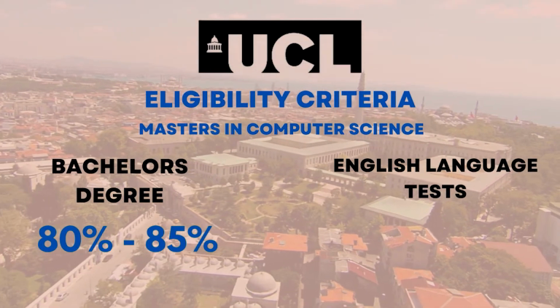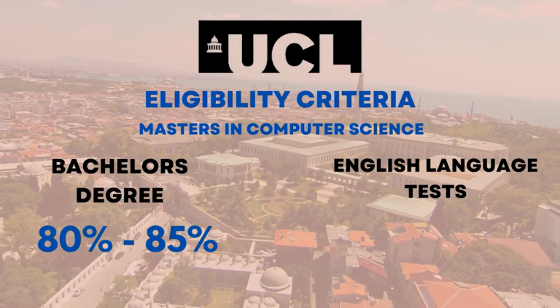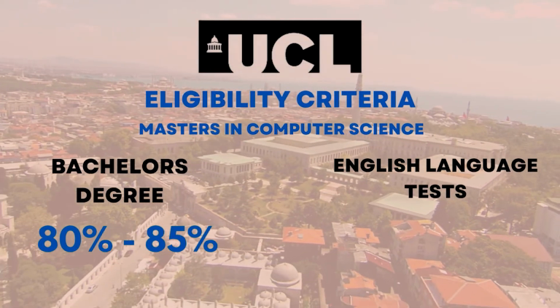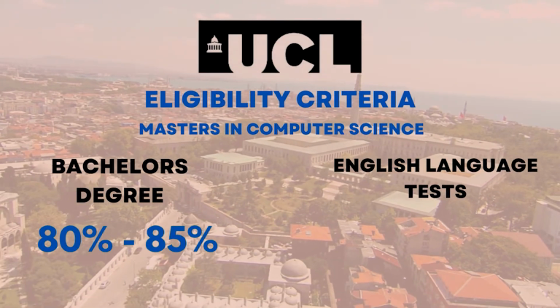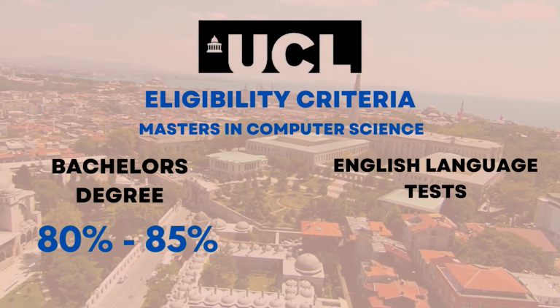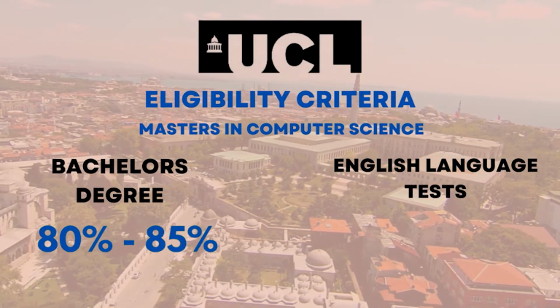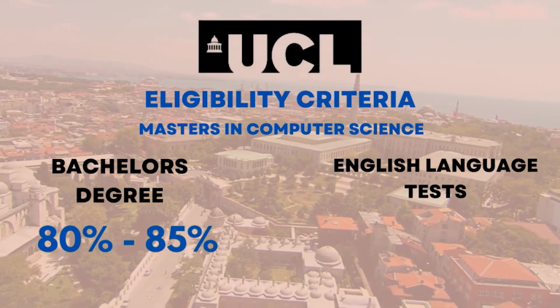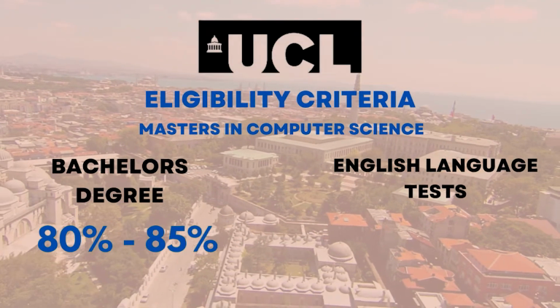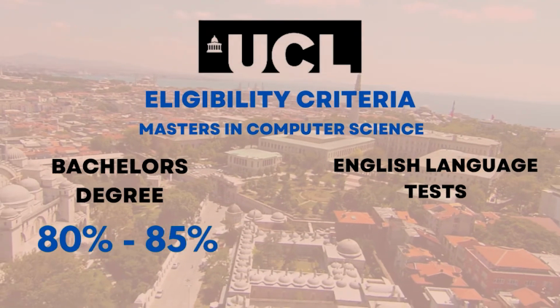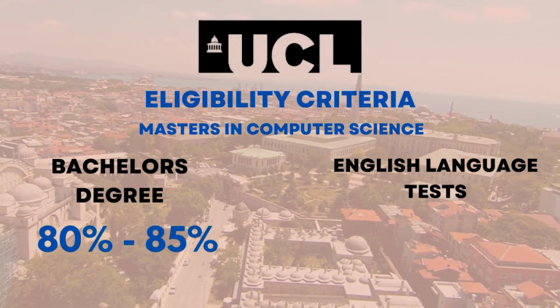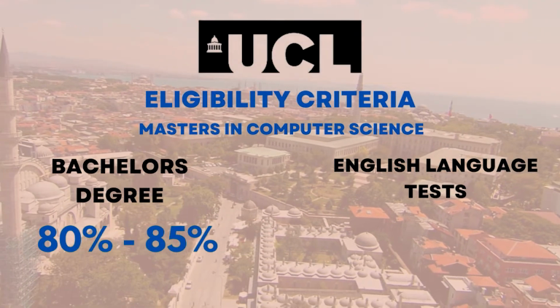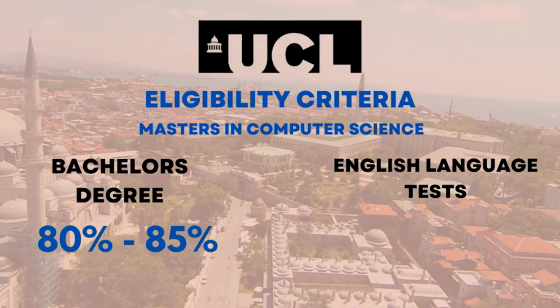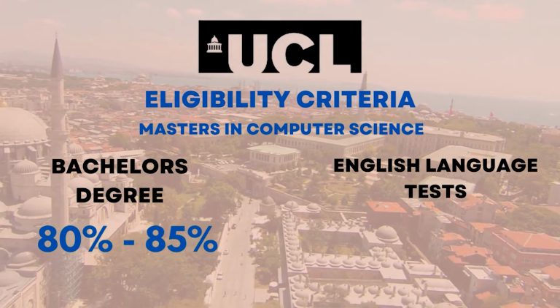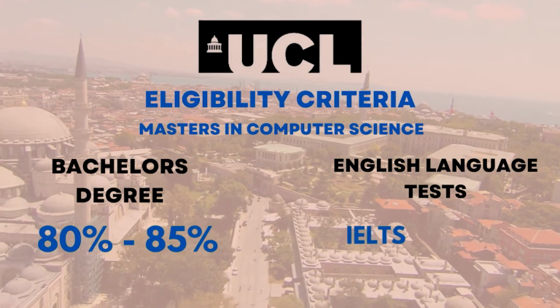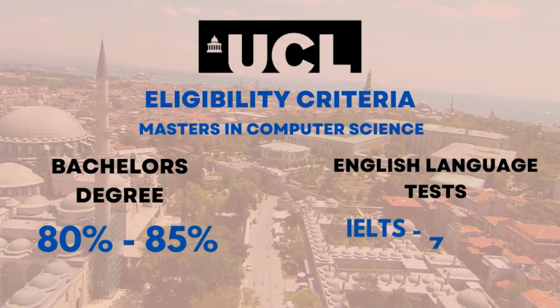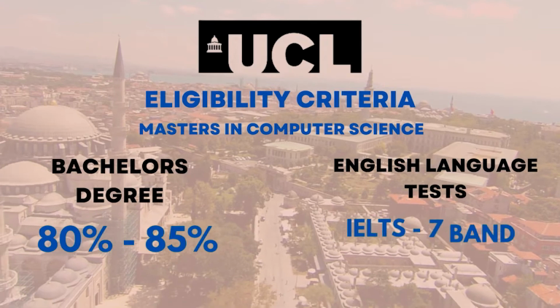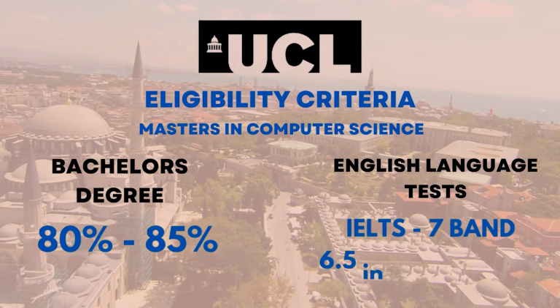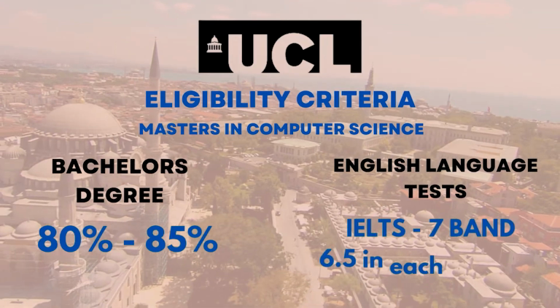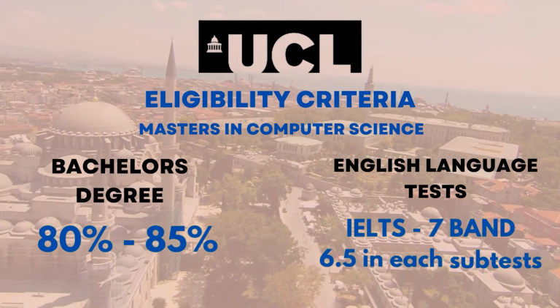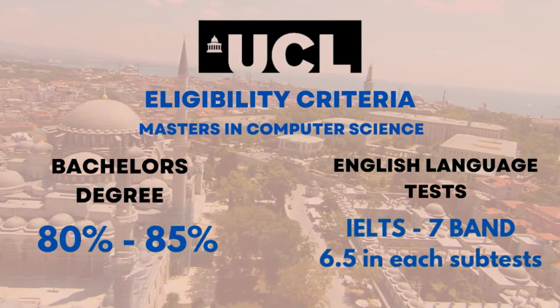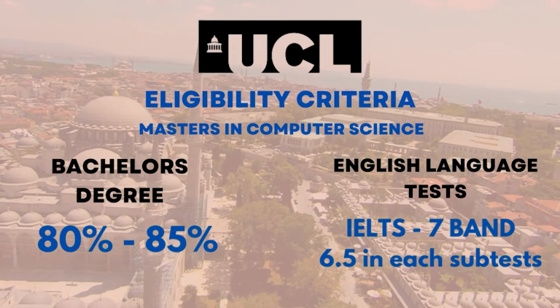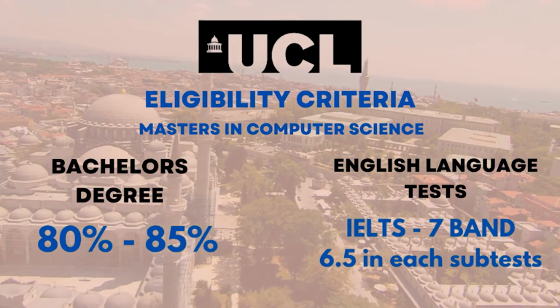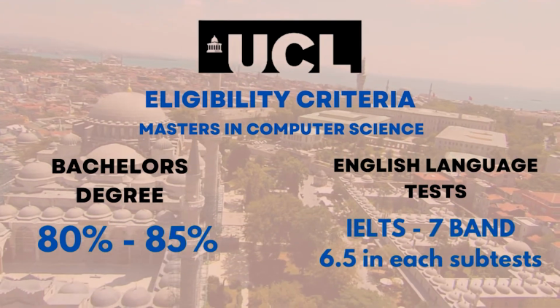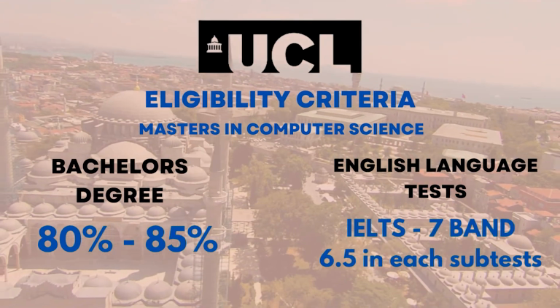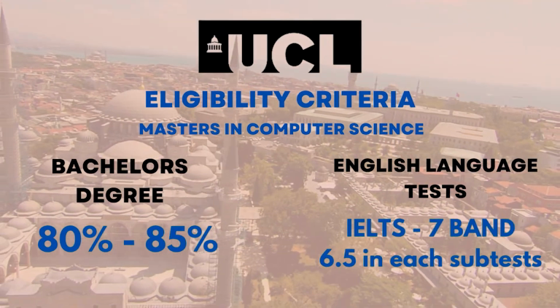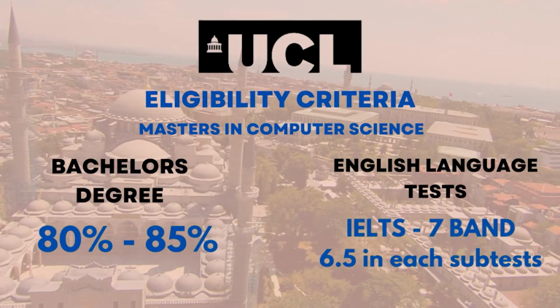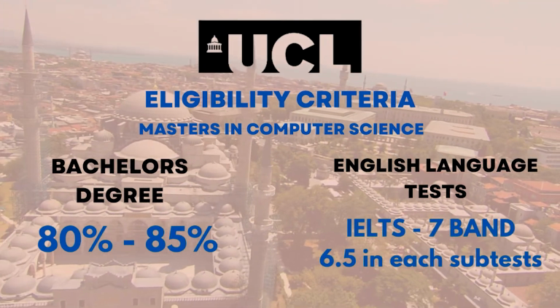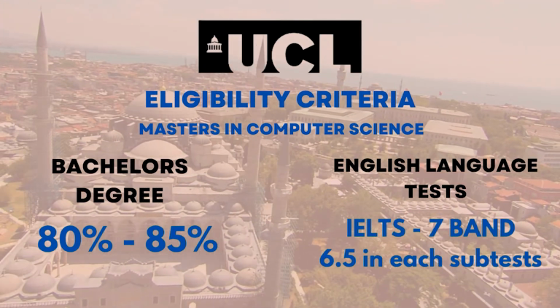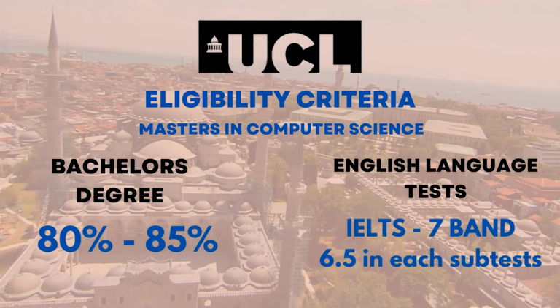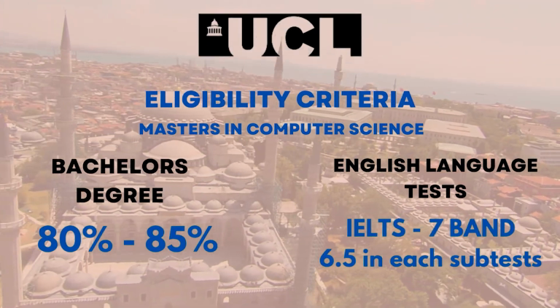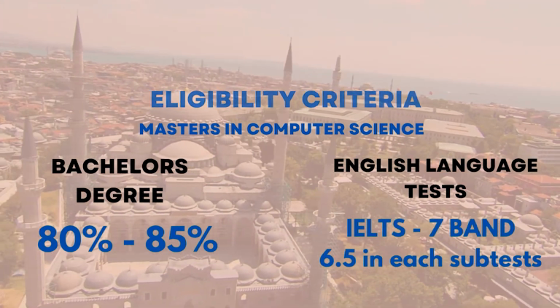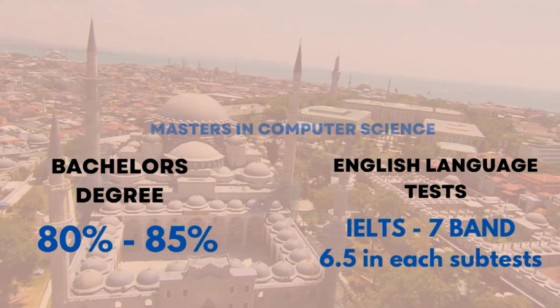Along with that your IELTS and TOEFL score as well. In IELTS, a 7 band is good to go with 6.5 in each subset.